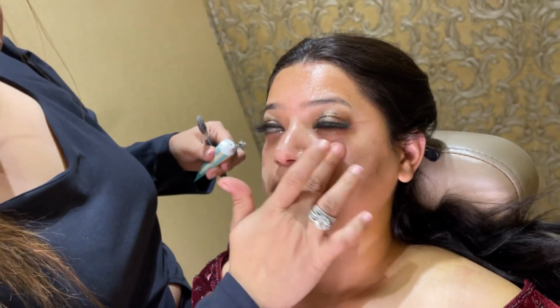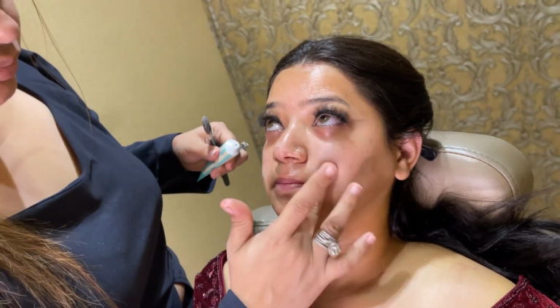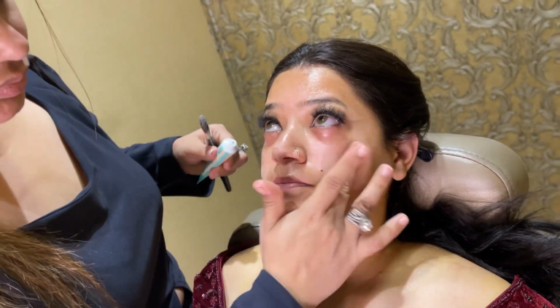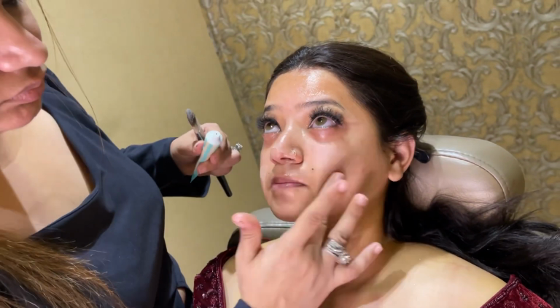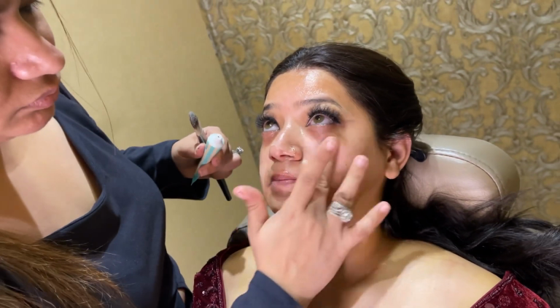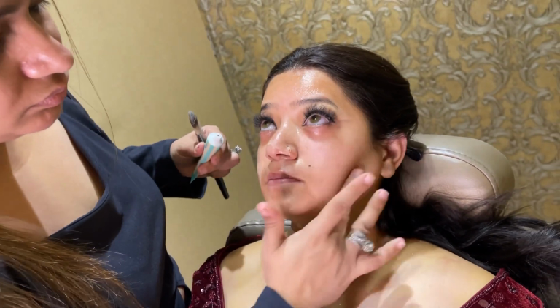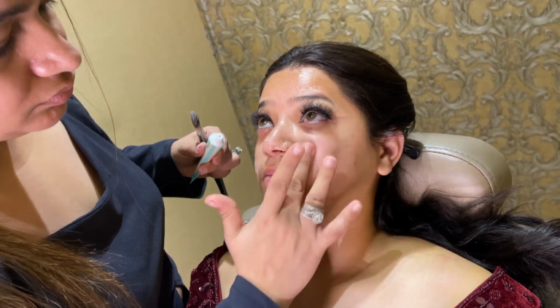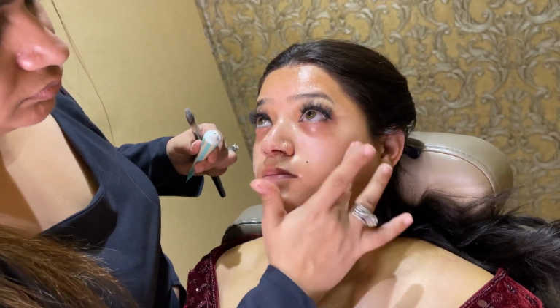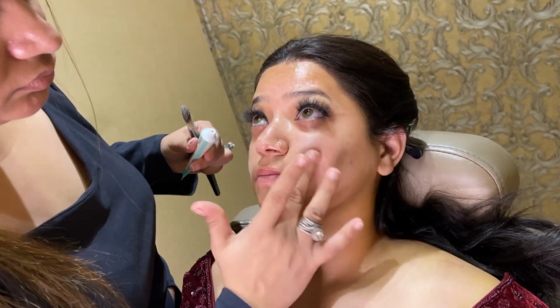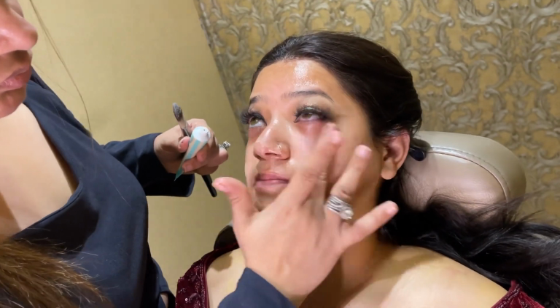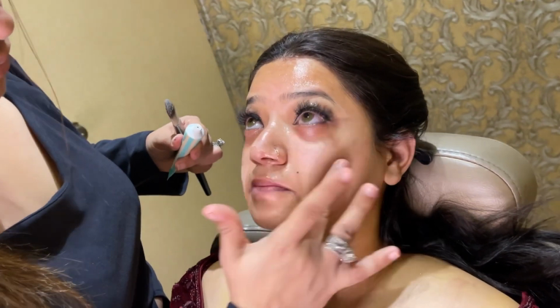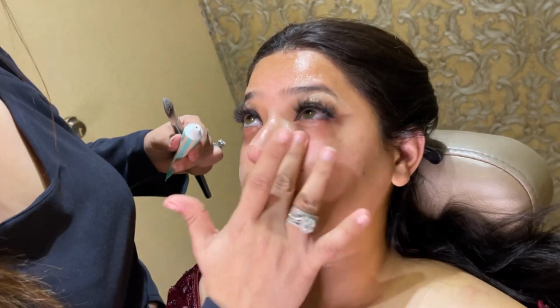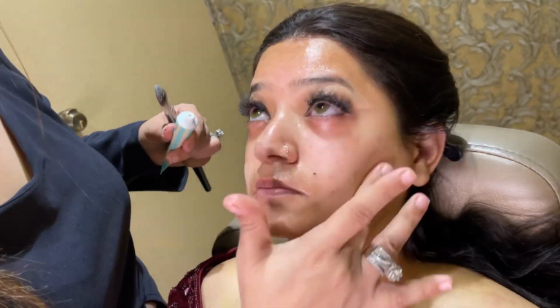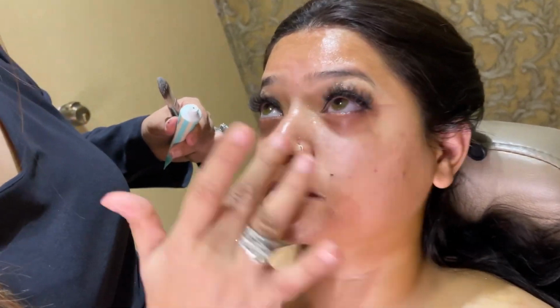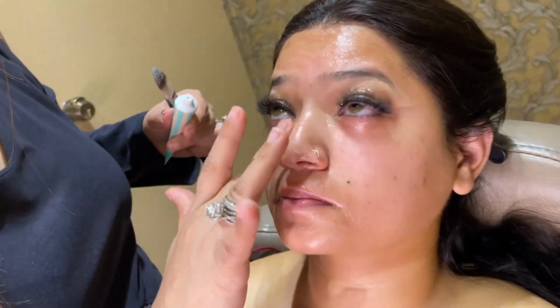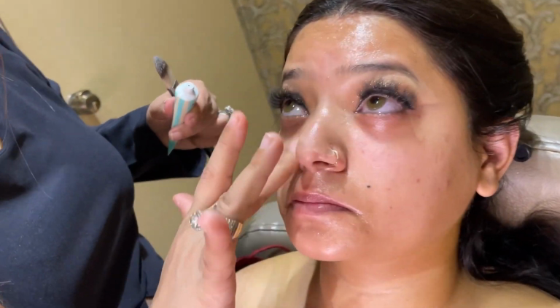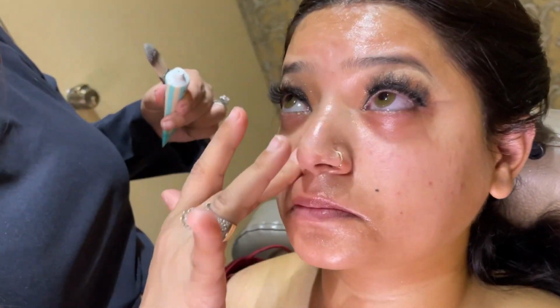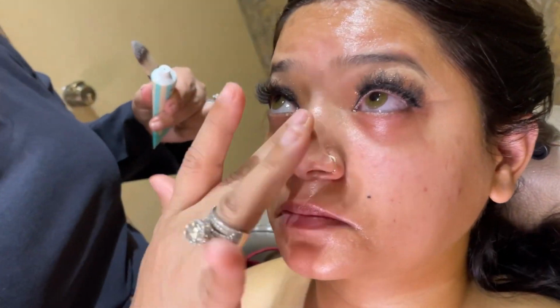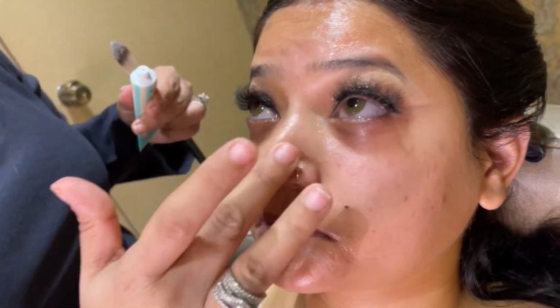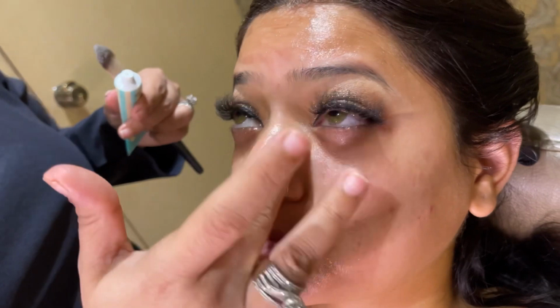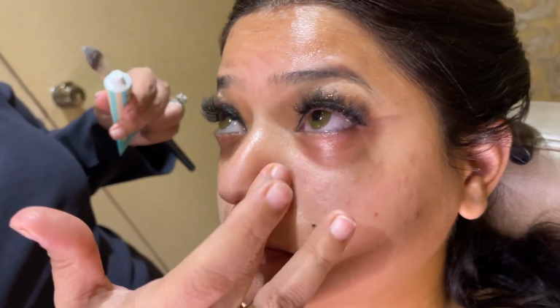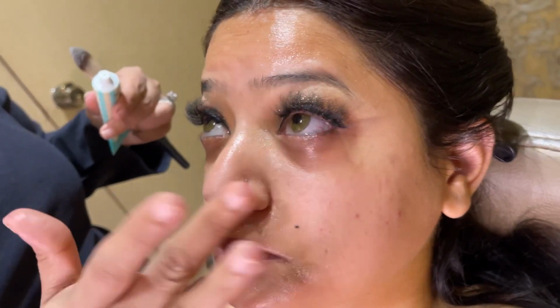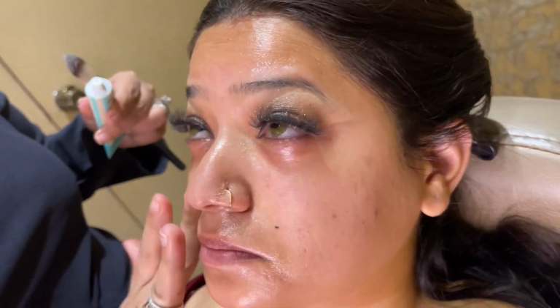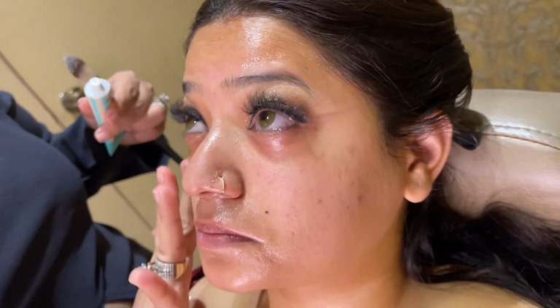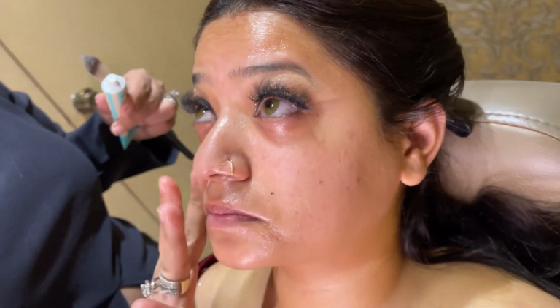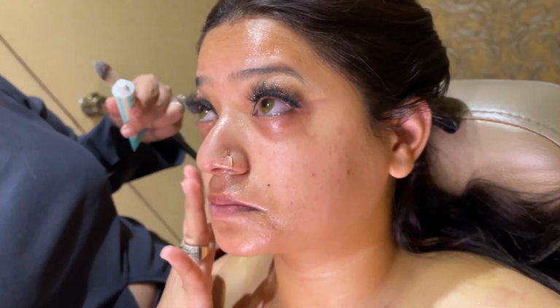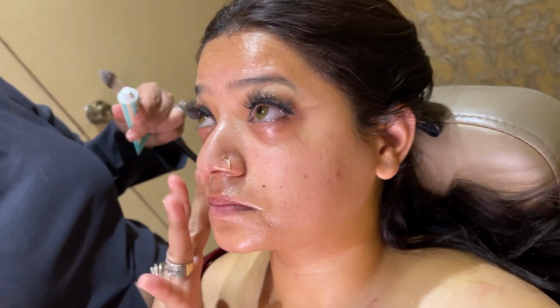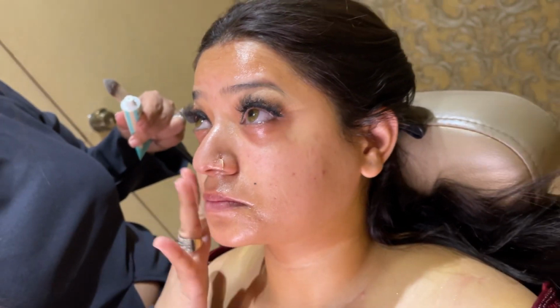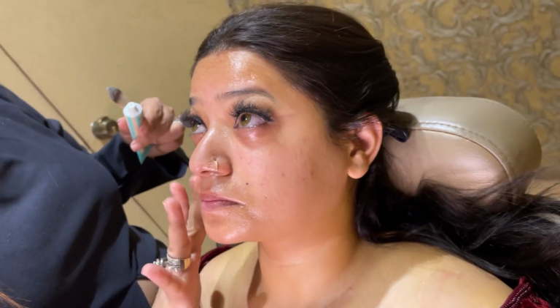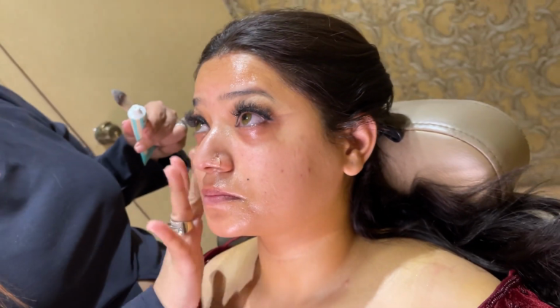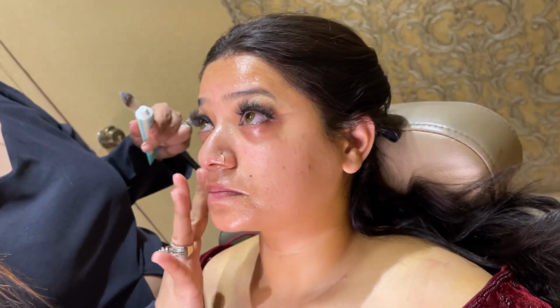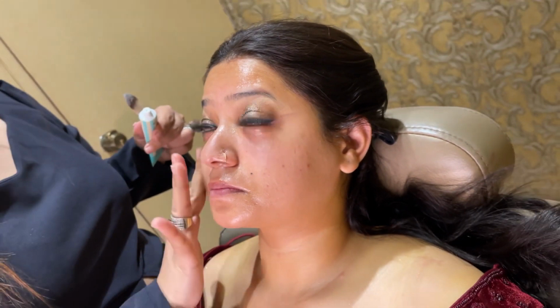Now I am applying Benefit Pore Primer. If you need a pore primer, I will give you a website for genuine products — you will get Benefit, NARS, Huda, and everything there.